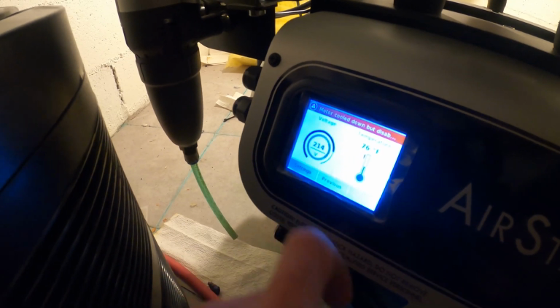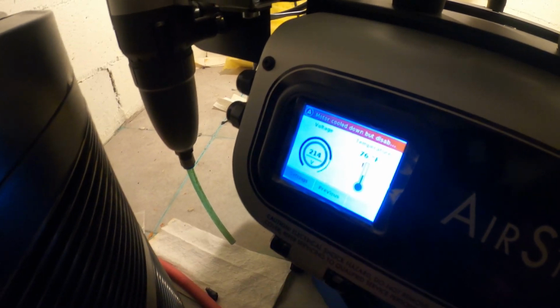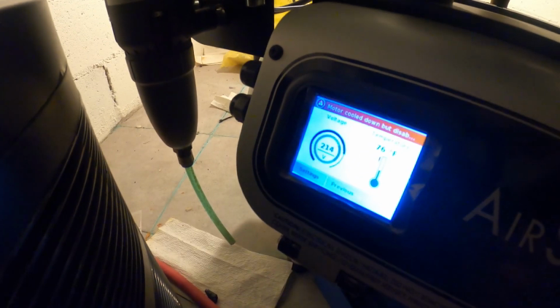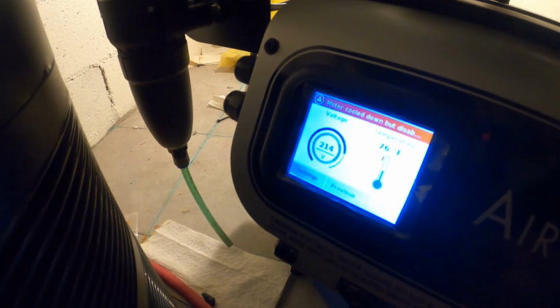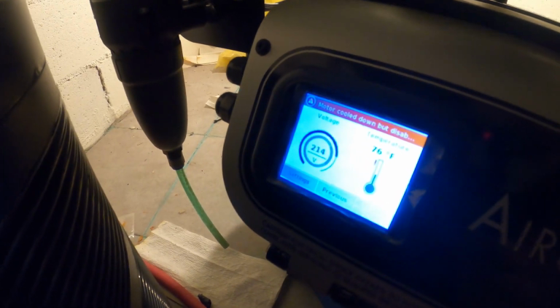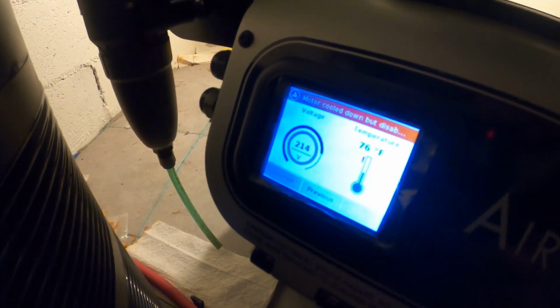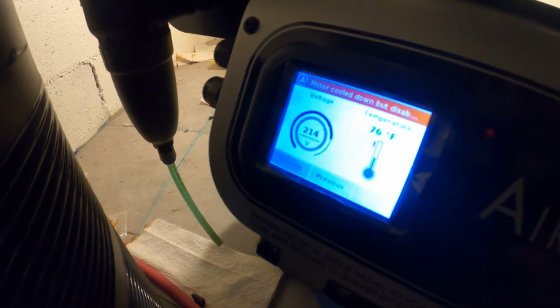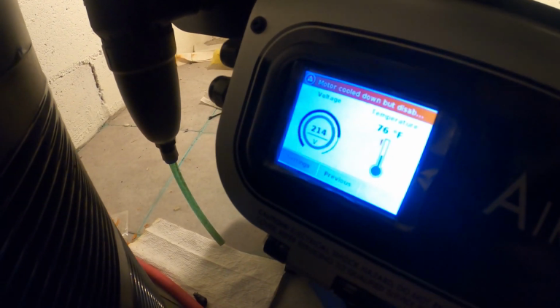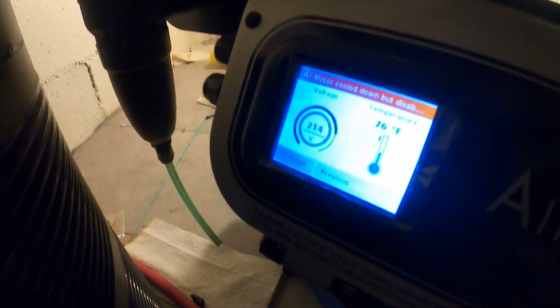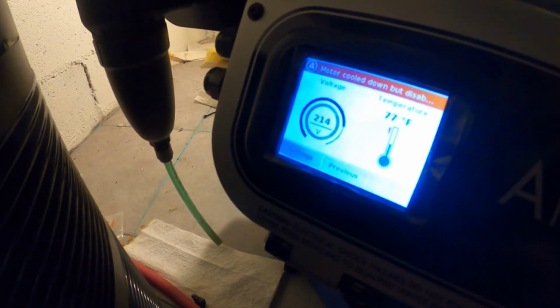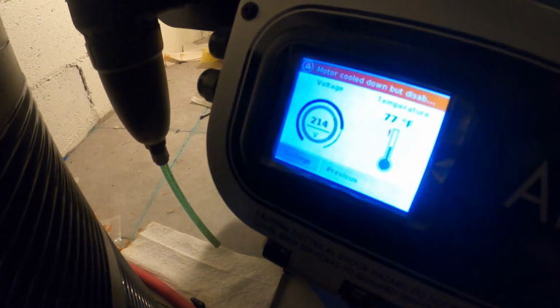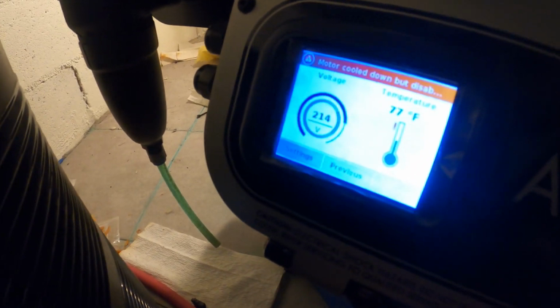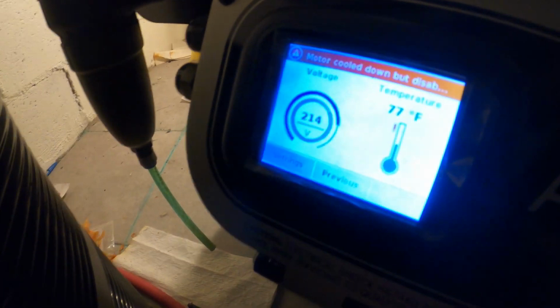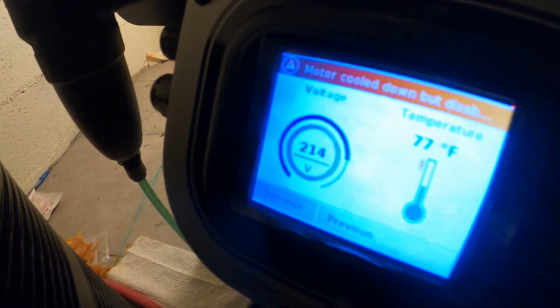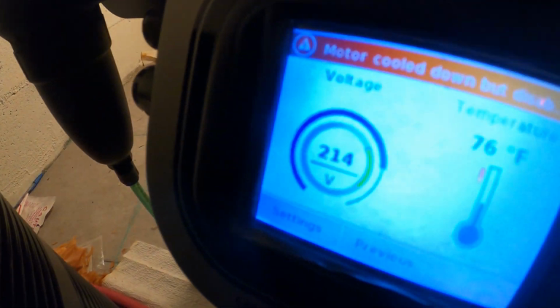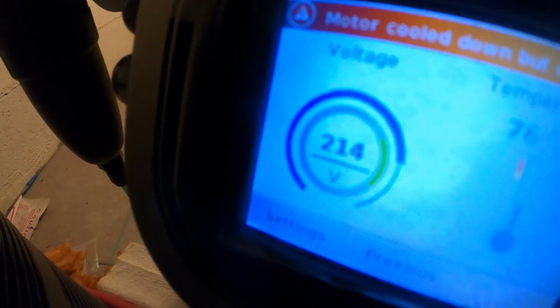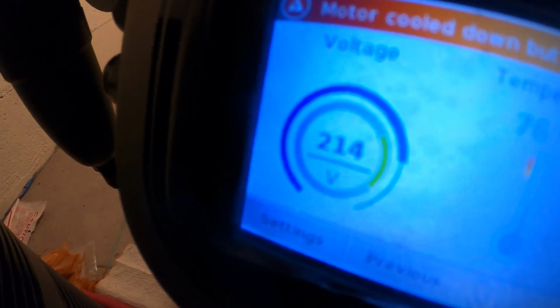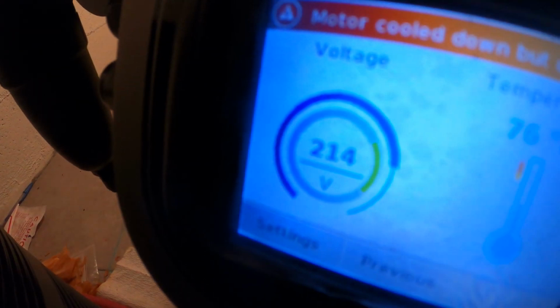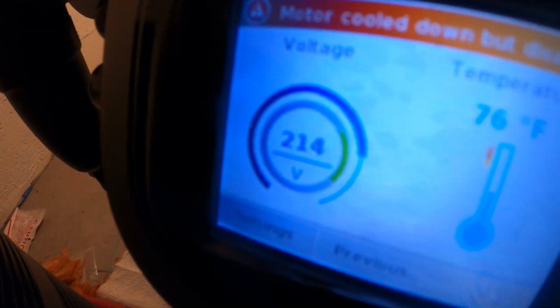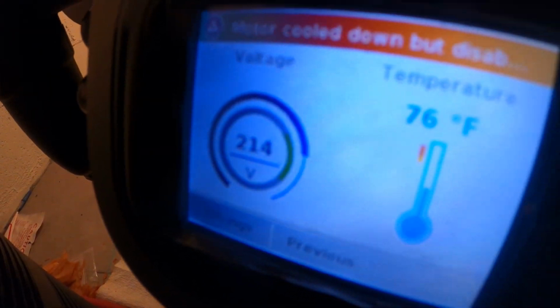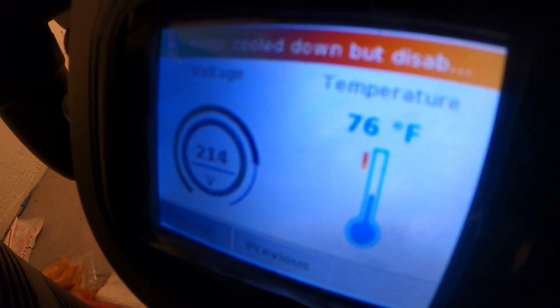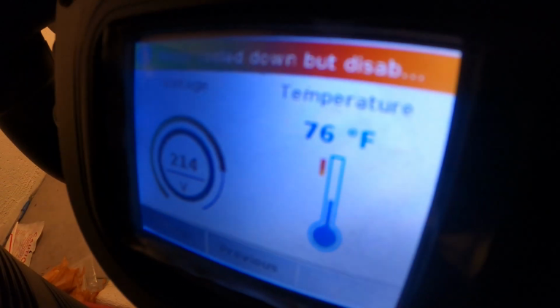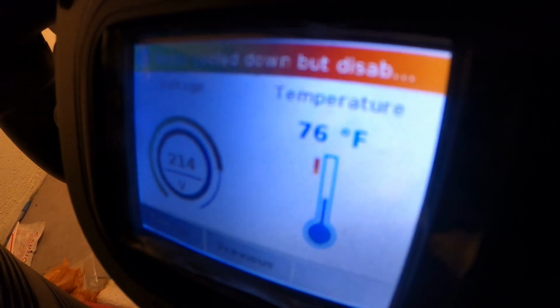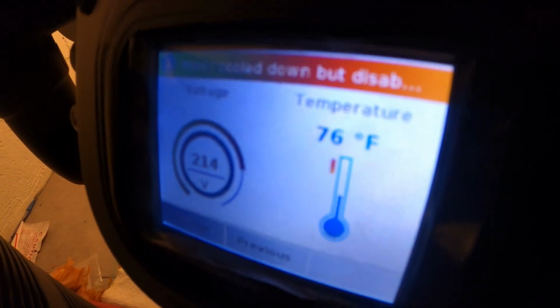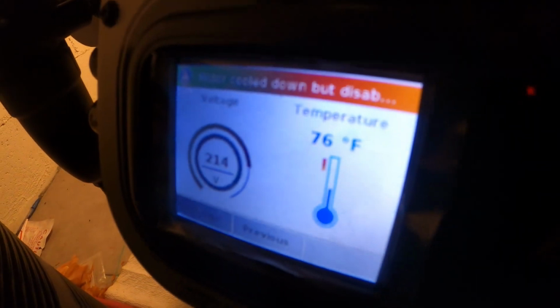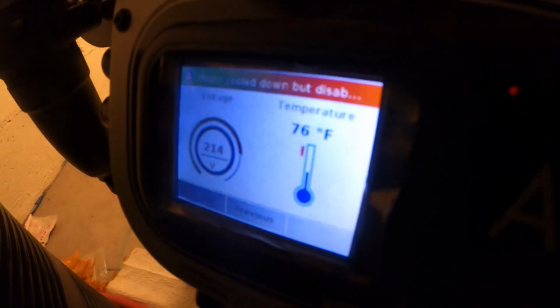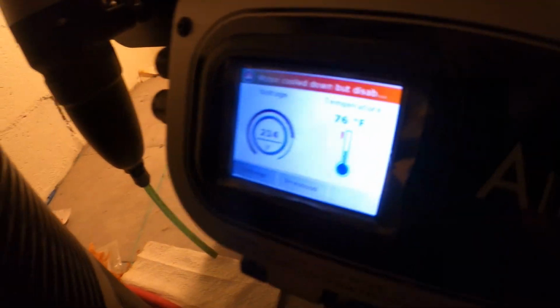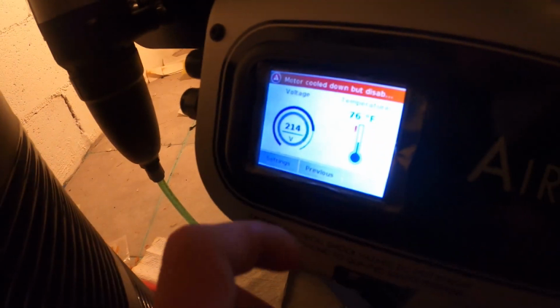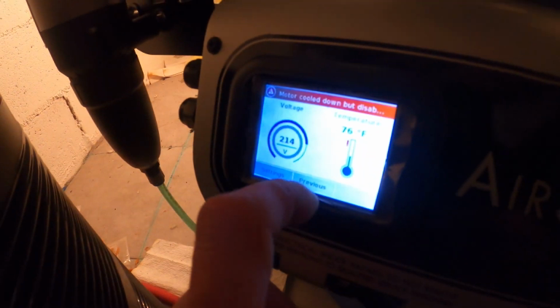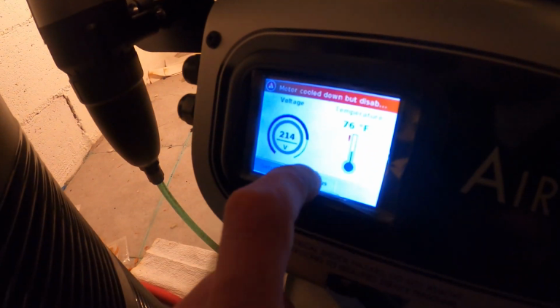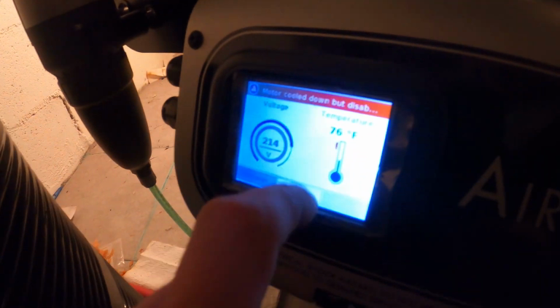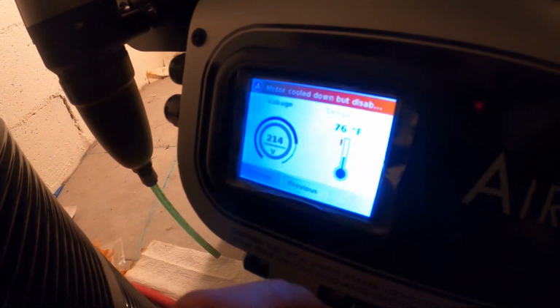It says the voltage — we have 214 volts. And the temperature is 76 degrees. That's good.